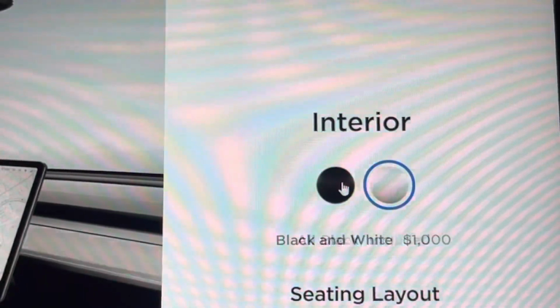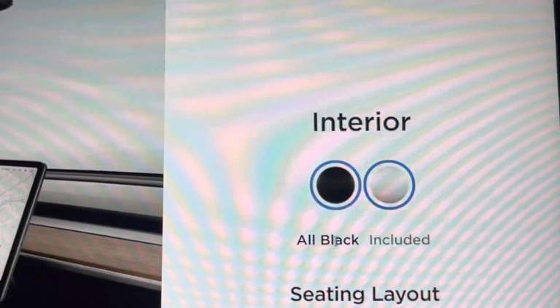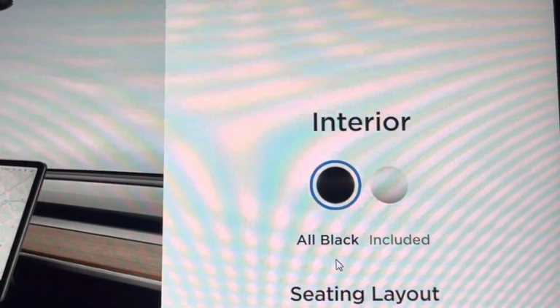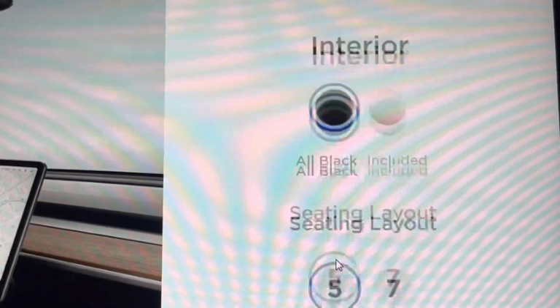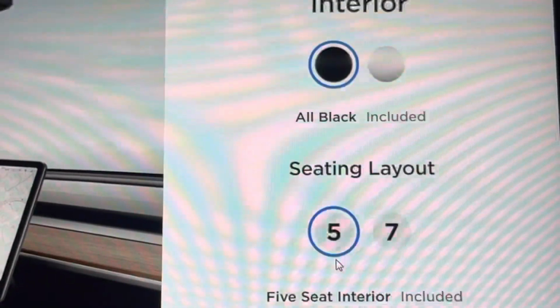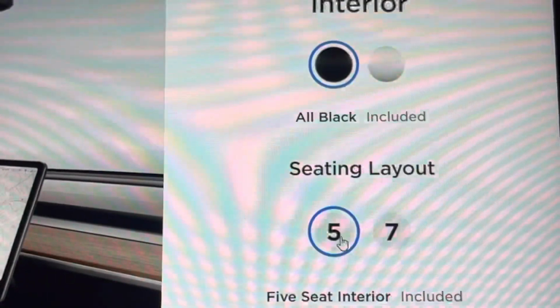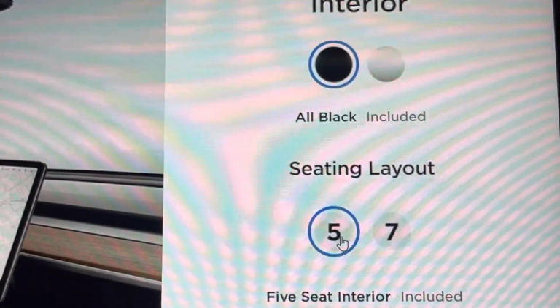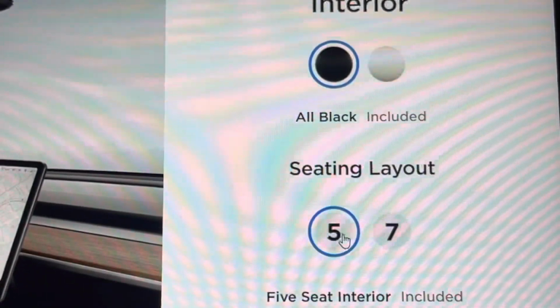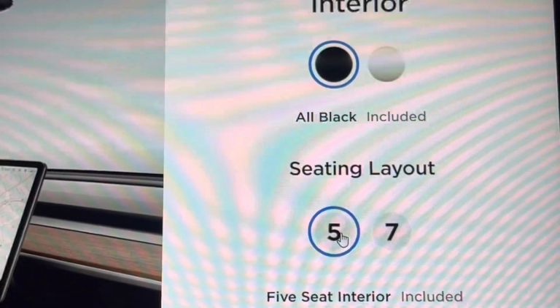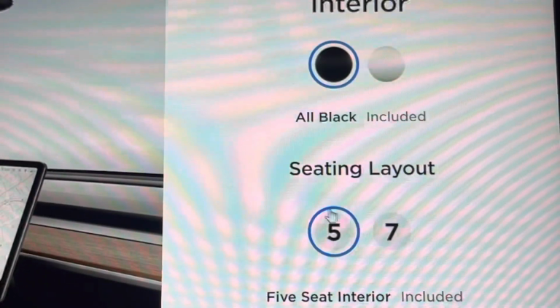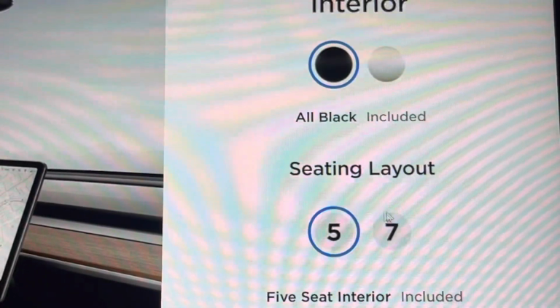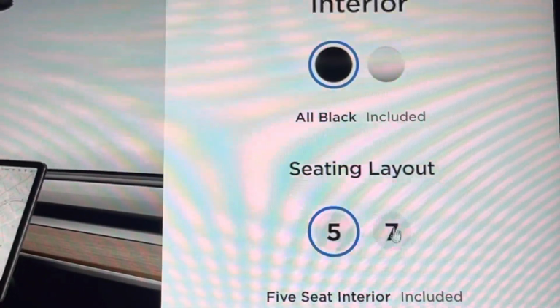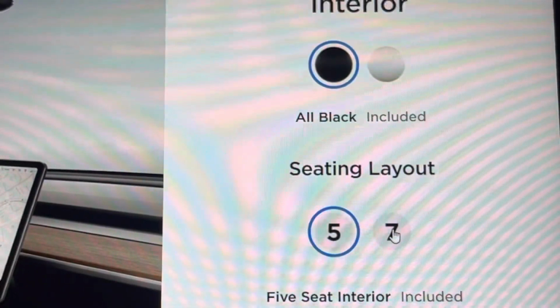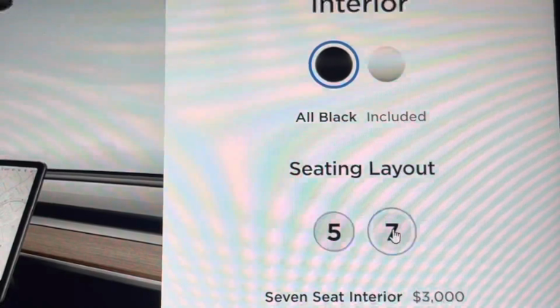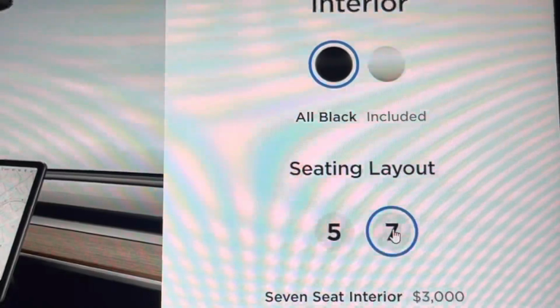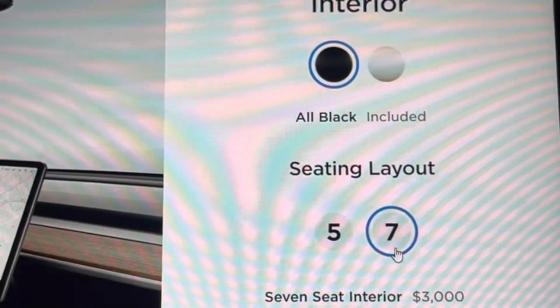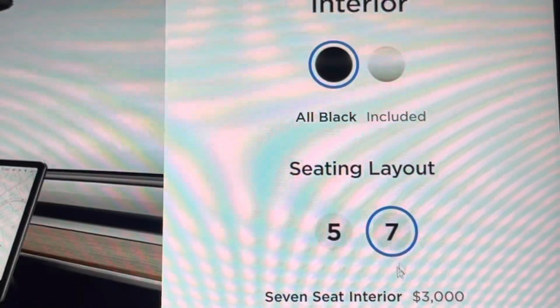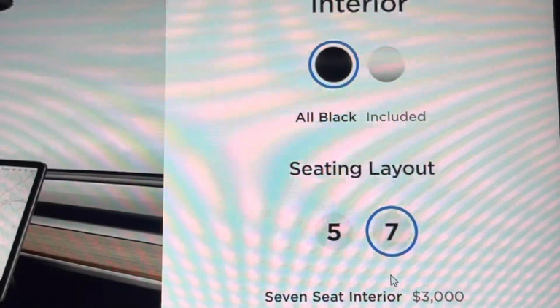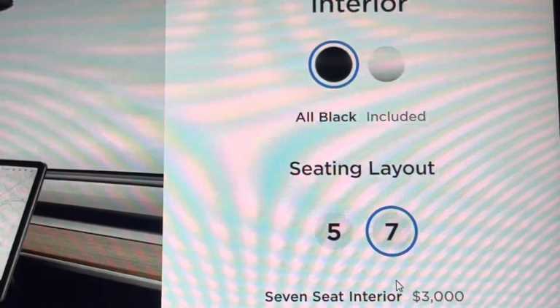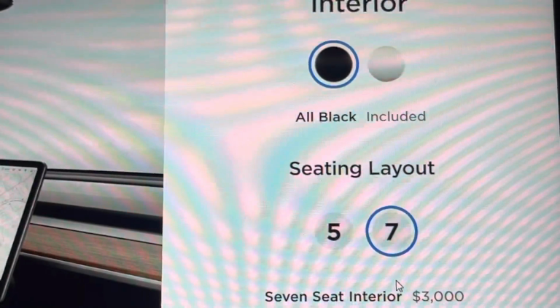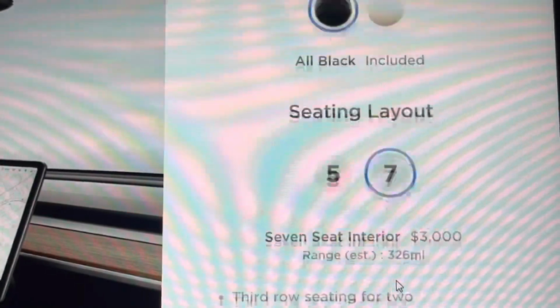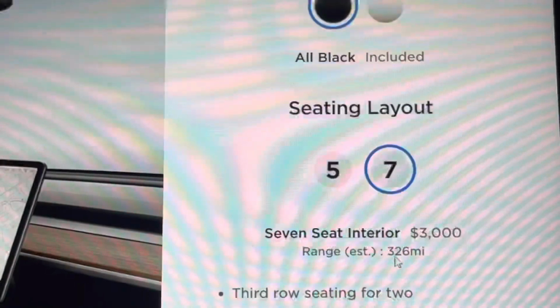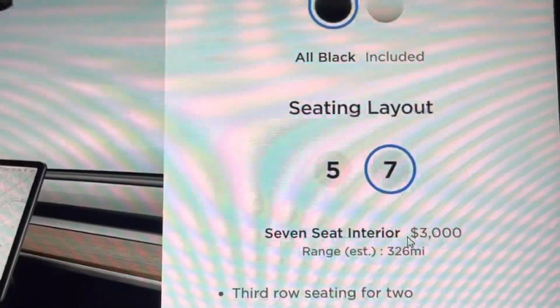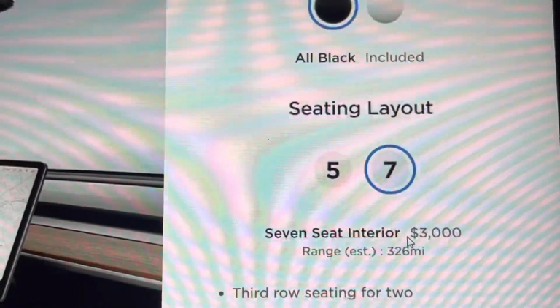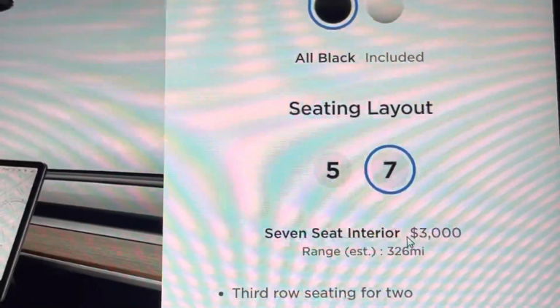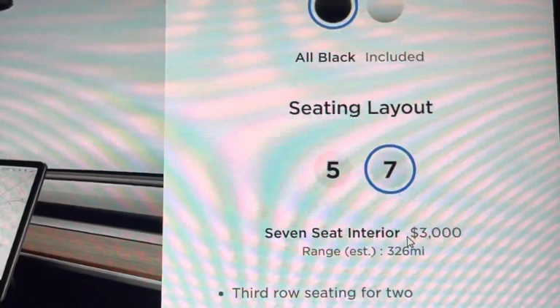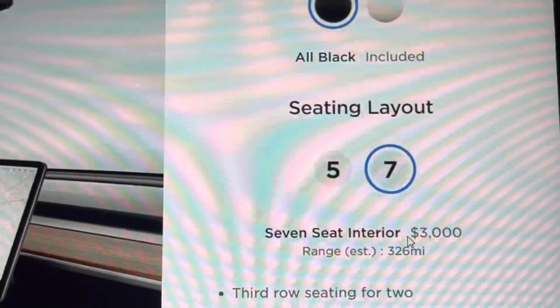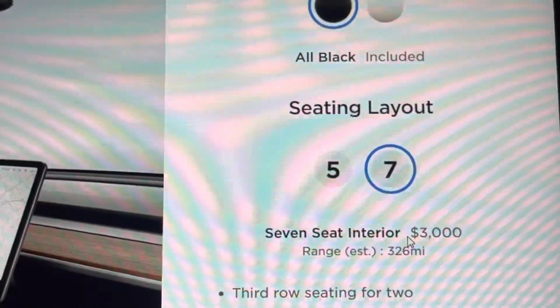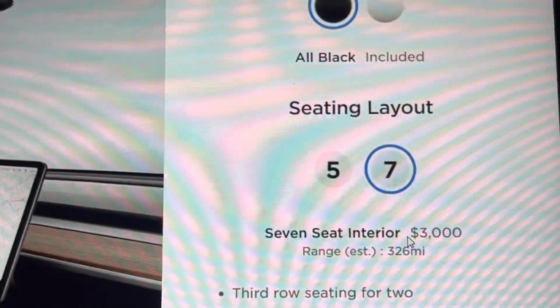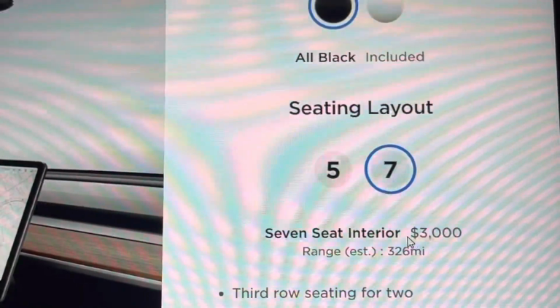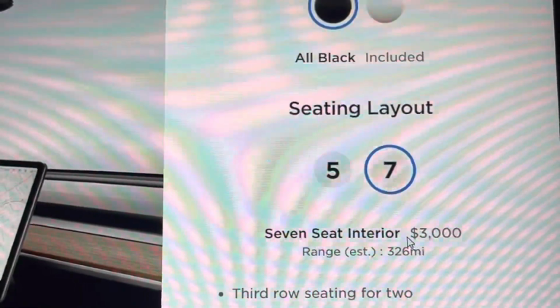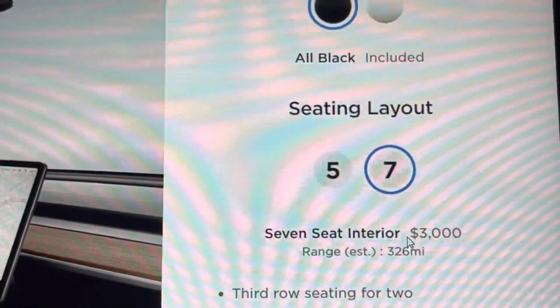I was kind of surprised that it was so much. Obviously sales tax is a big chunk of that, and there's really no way around it. But I want to show you over here on this screen.